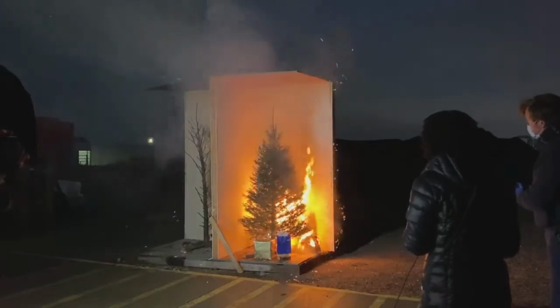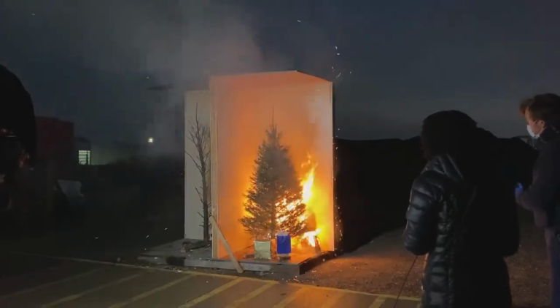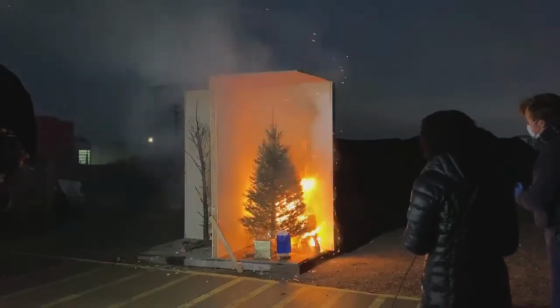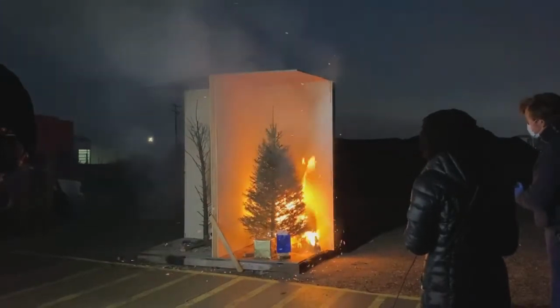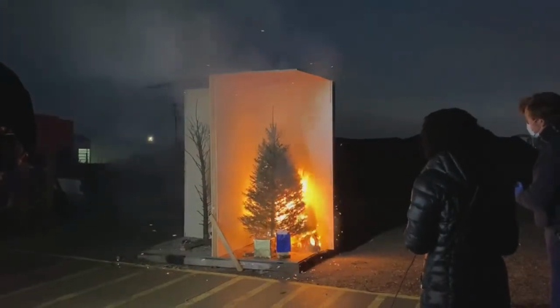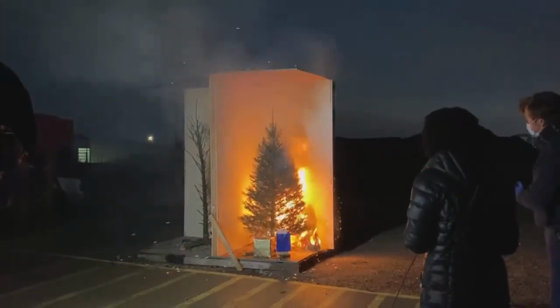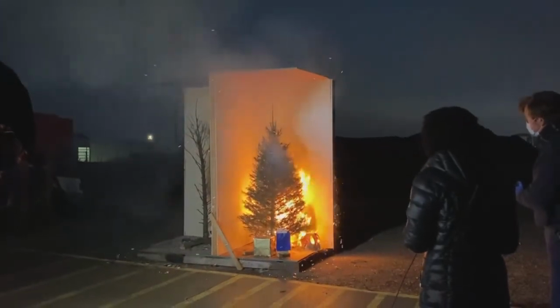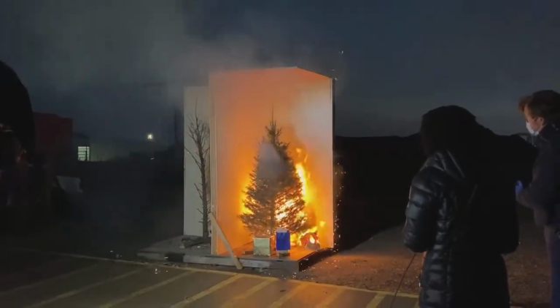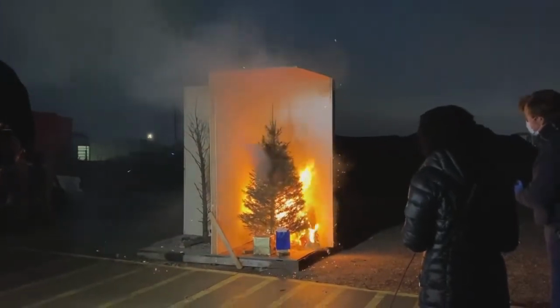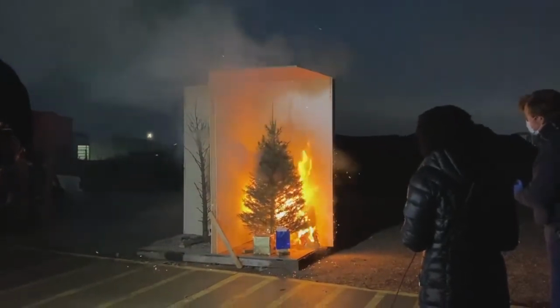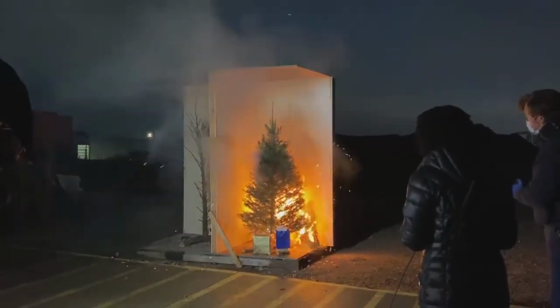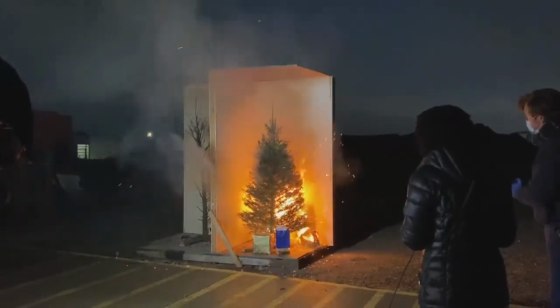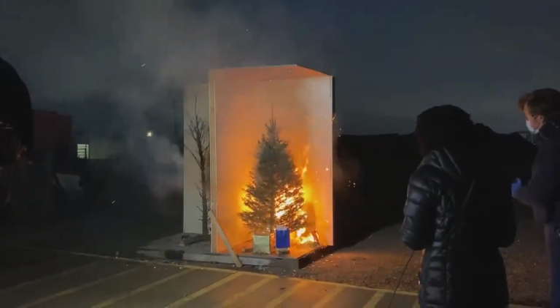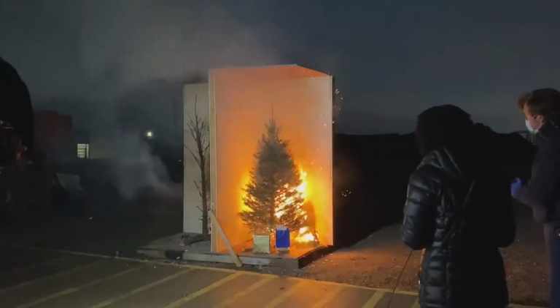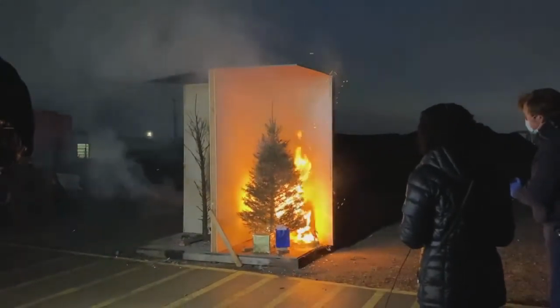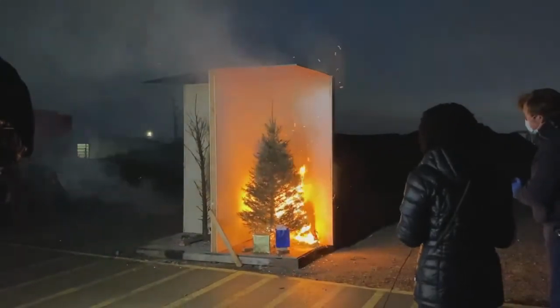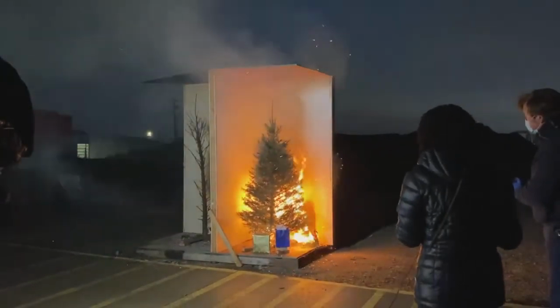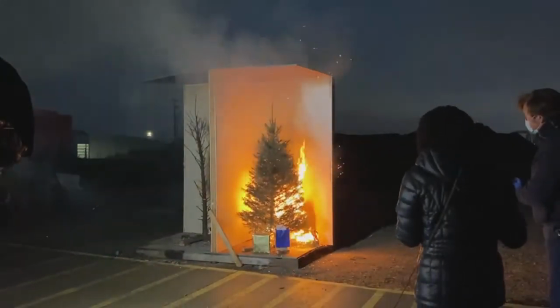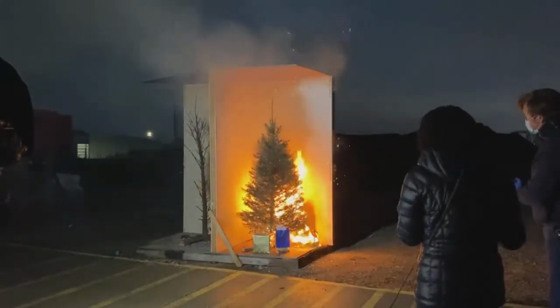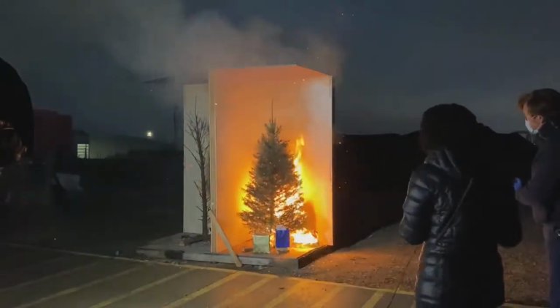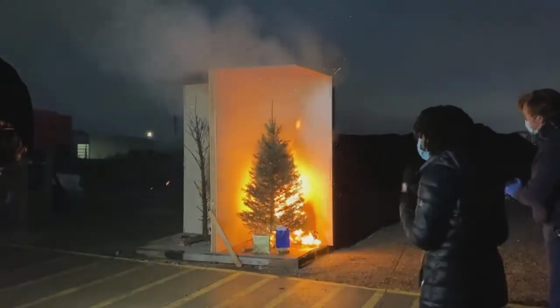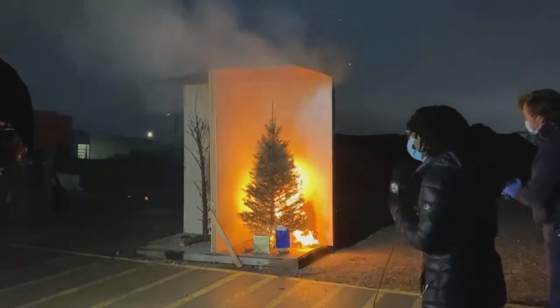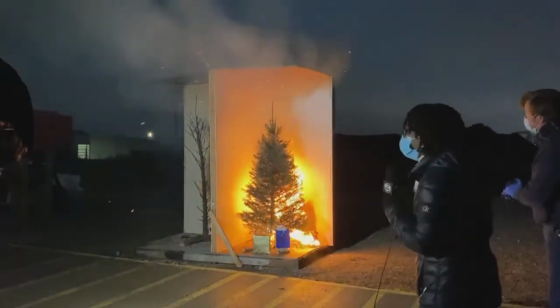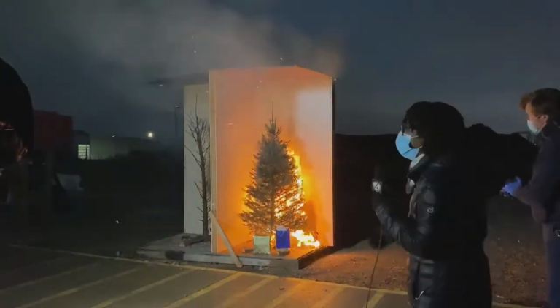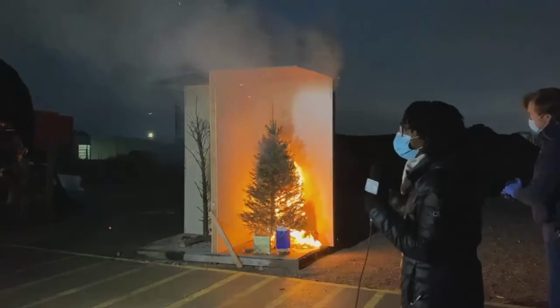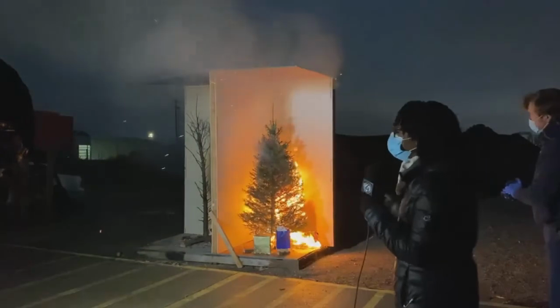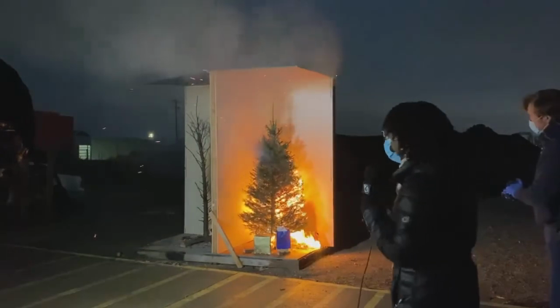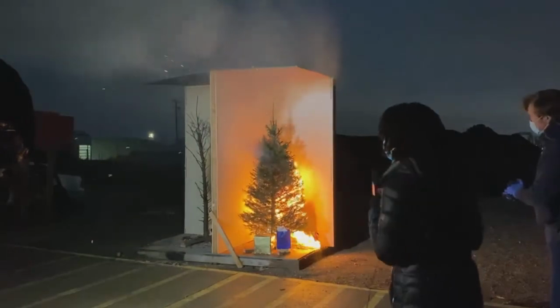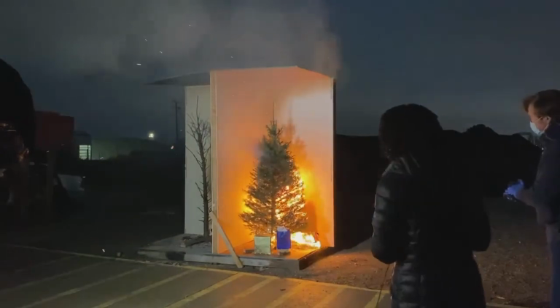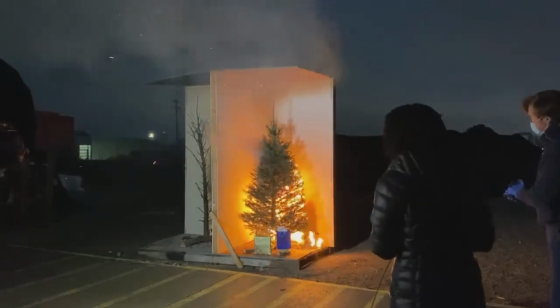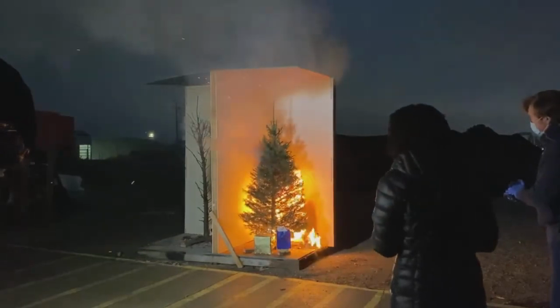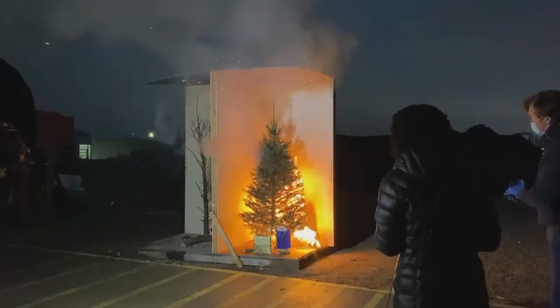We're going to get this fire out. Some of these trees will burn out, but as you can see, it's definitely very dangerous.